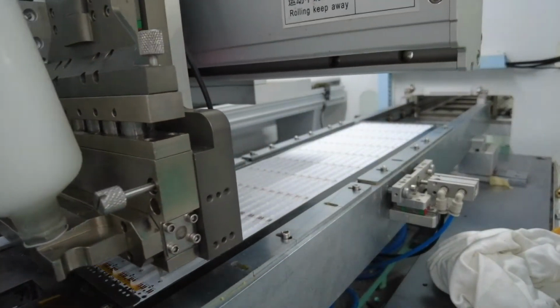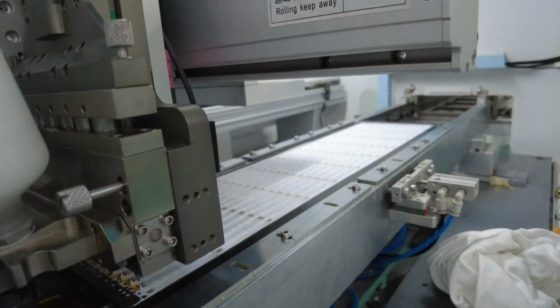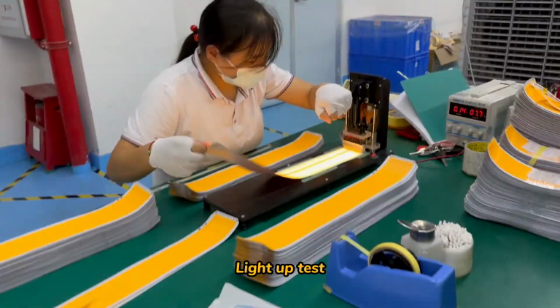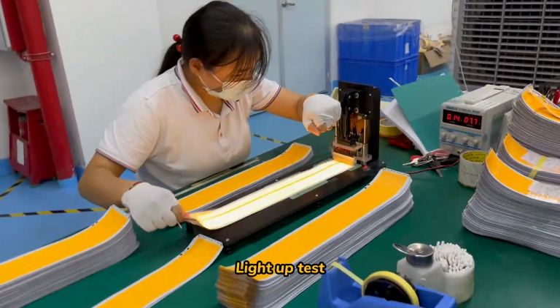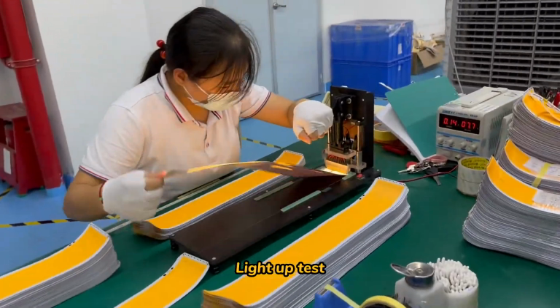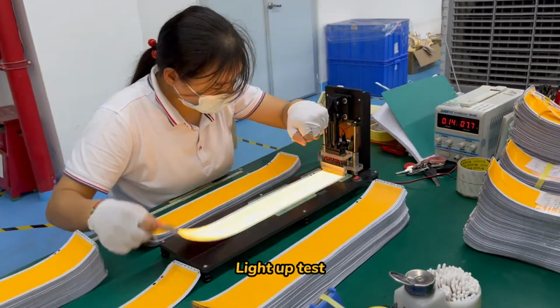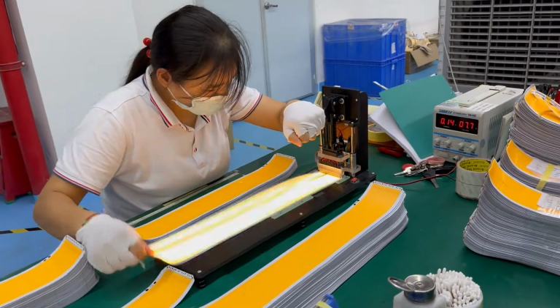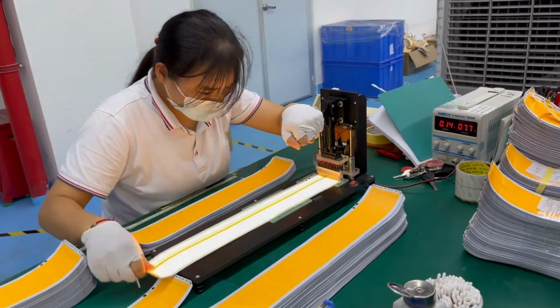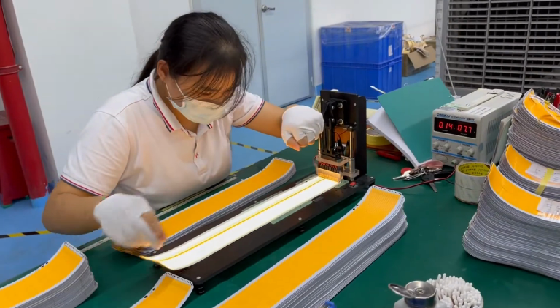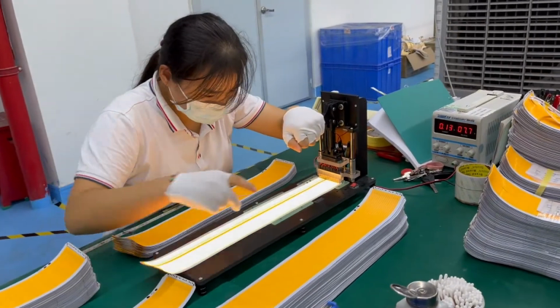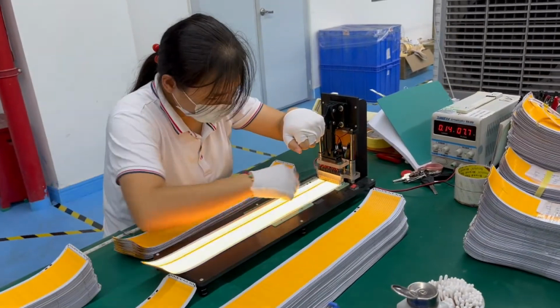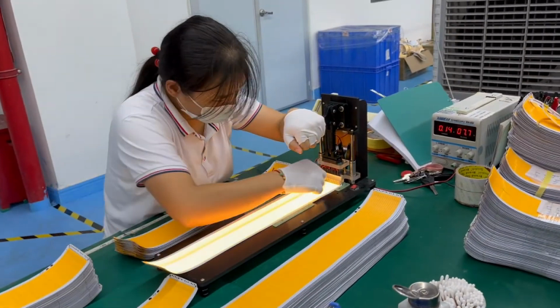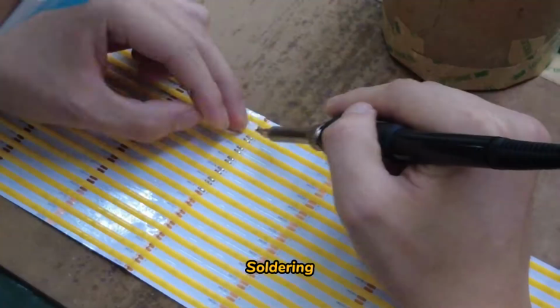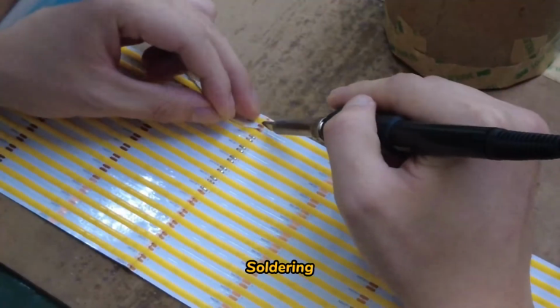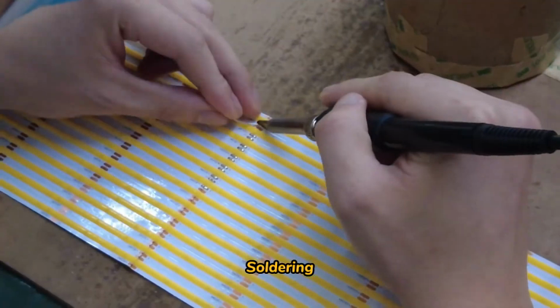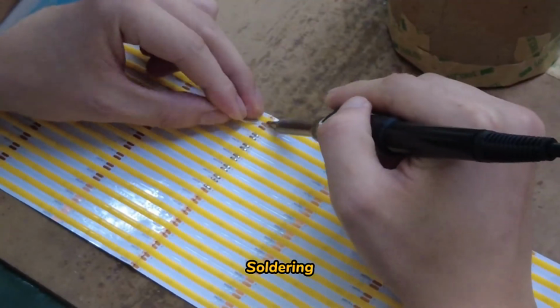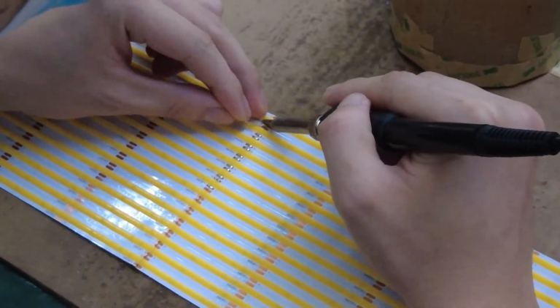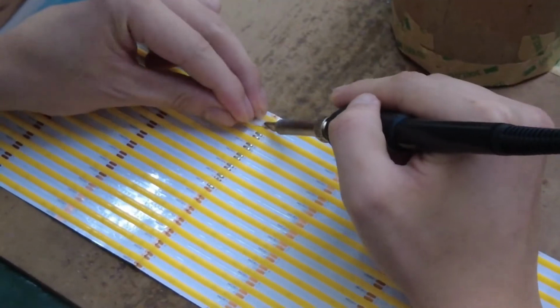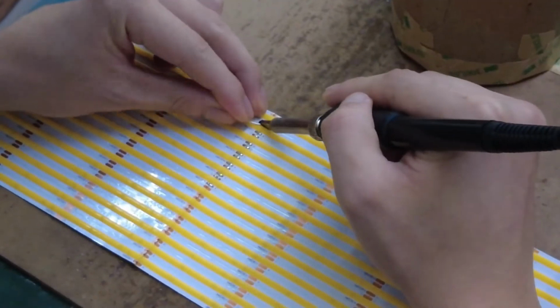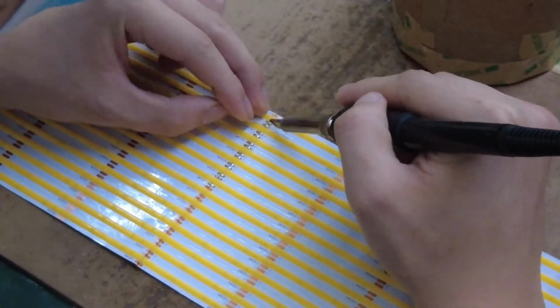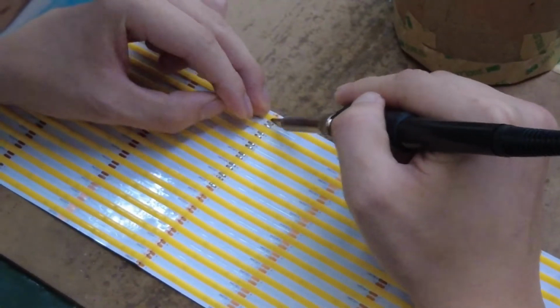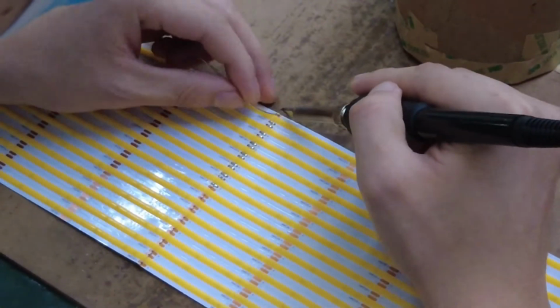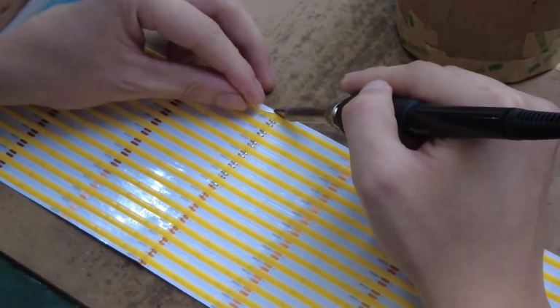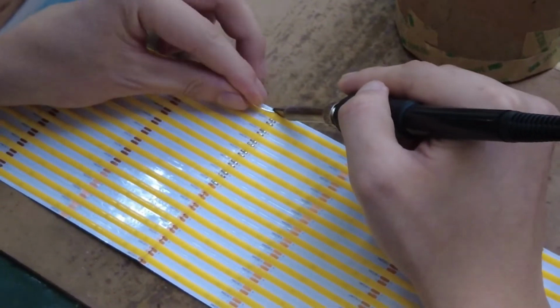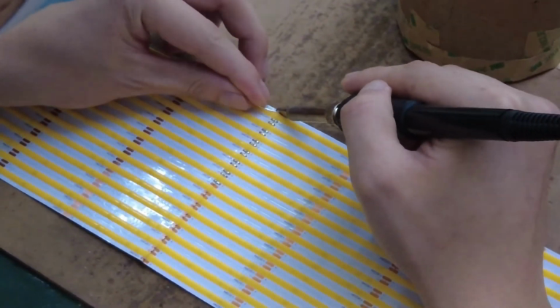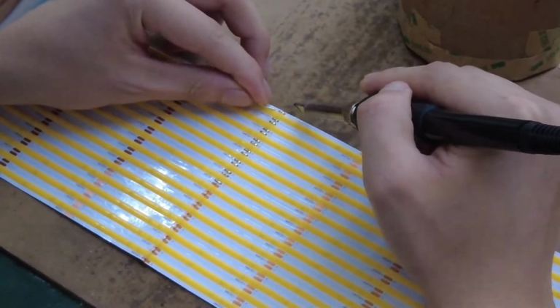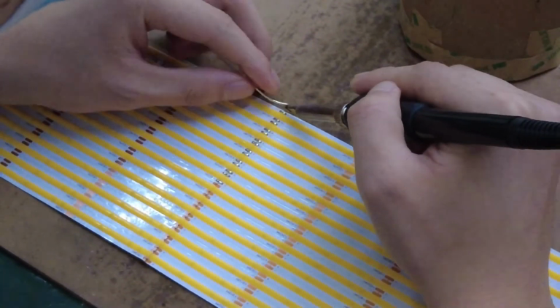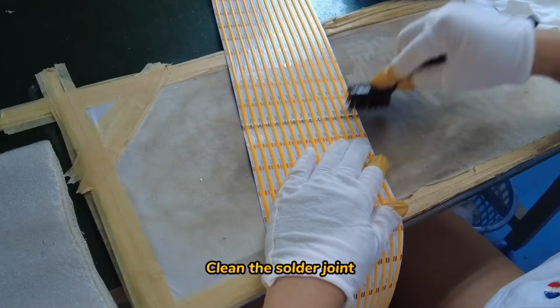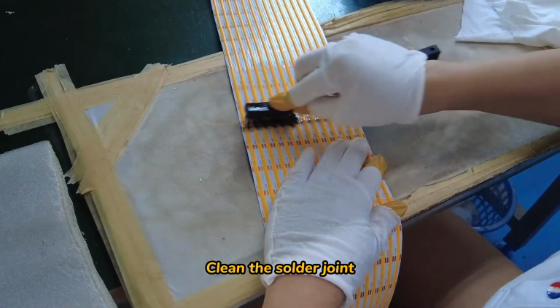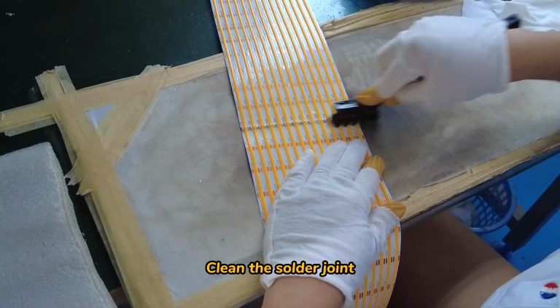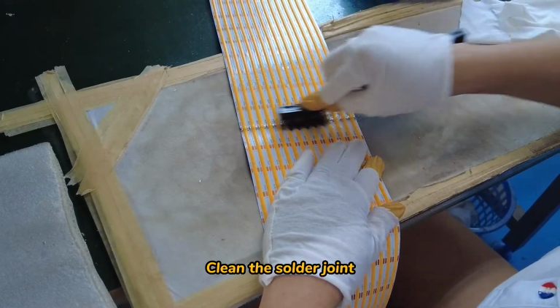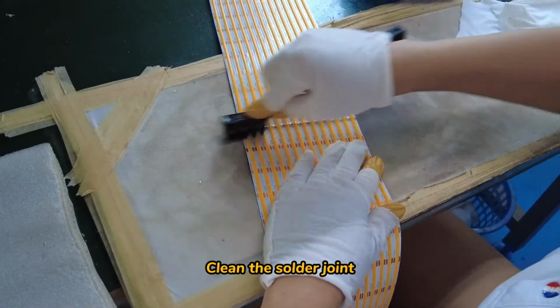Light up test. Soldering. Clean the solder joint.